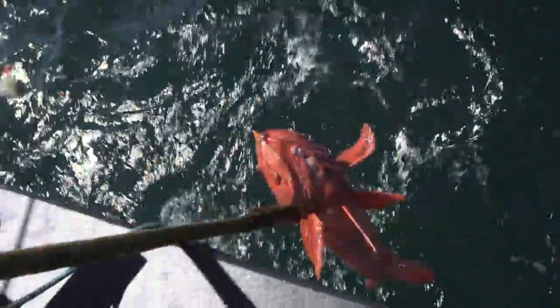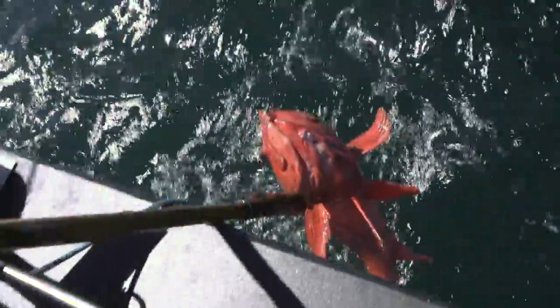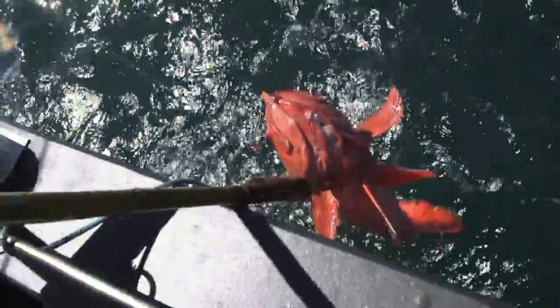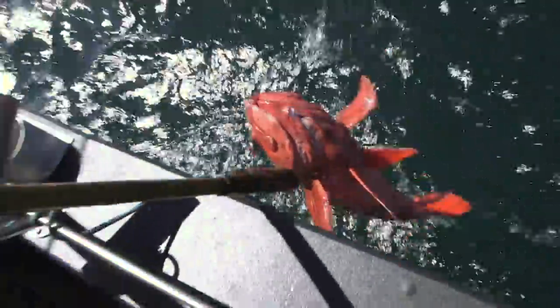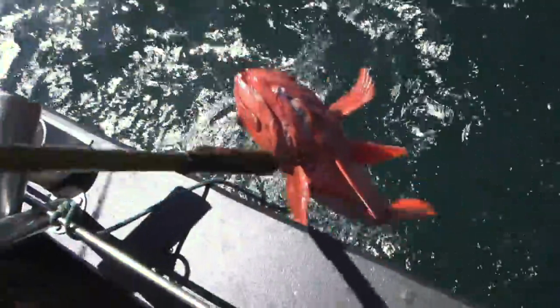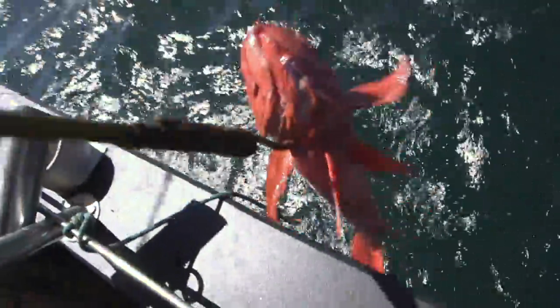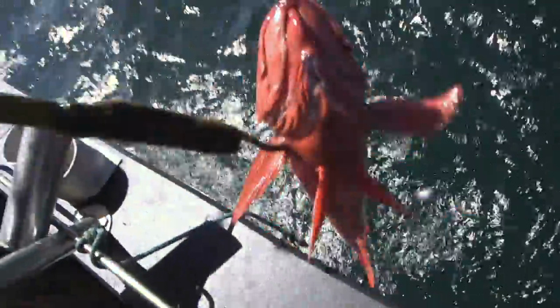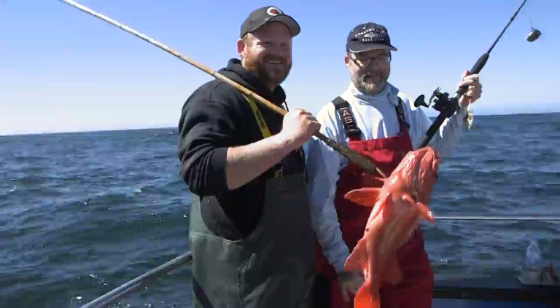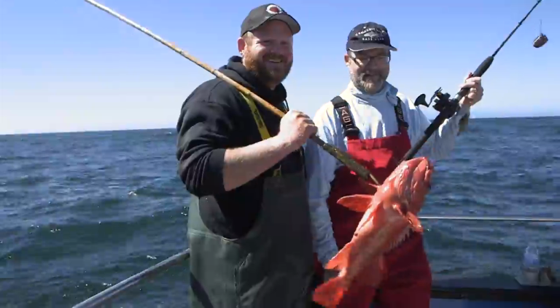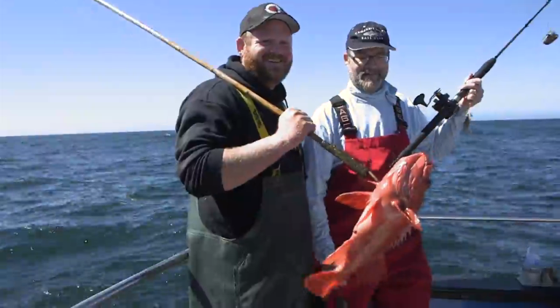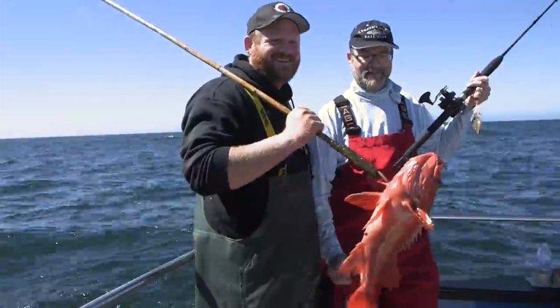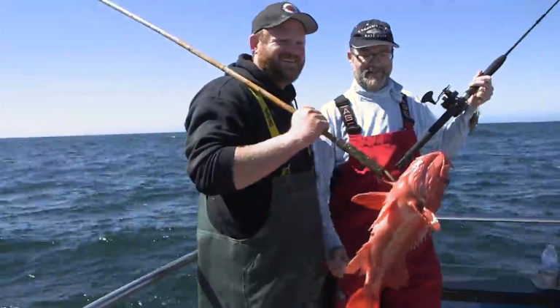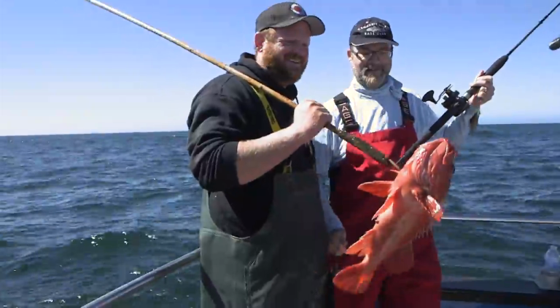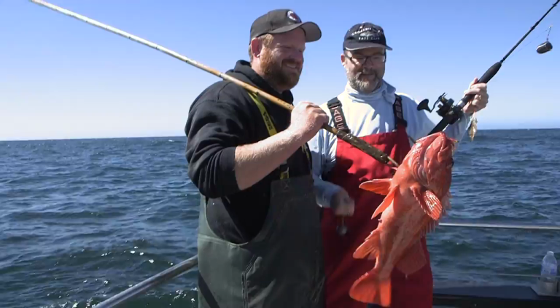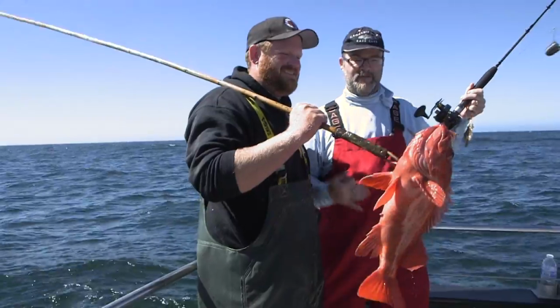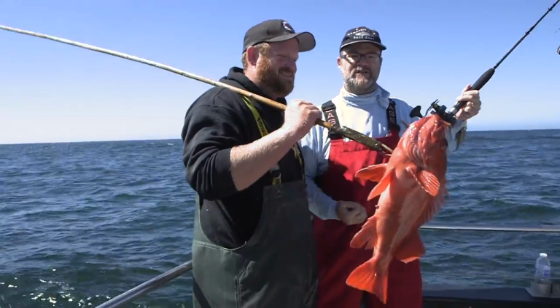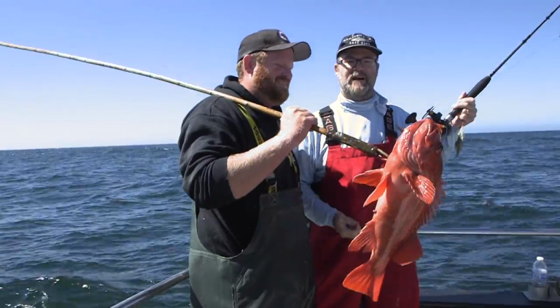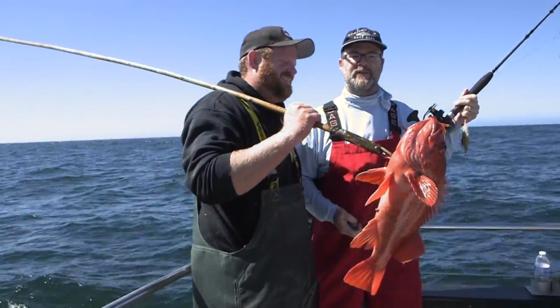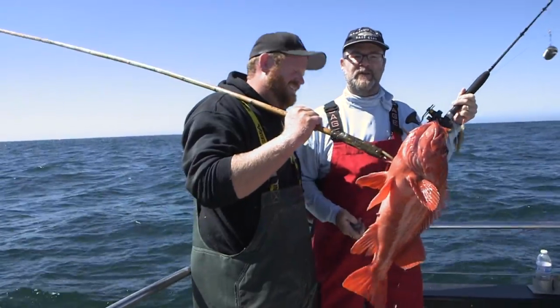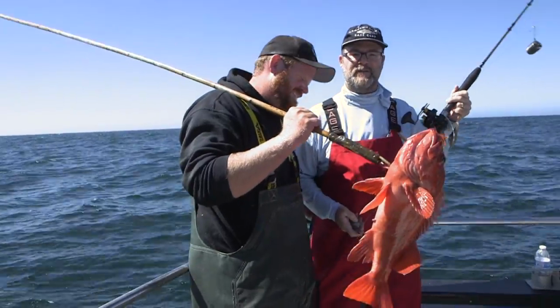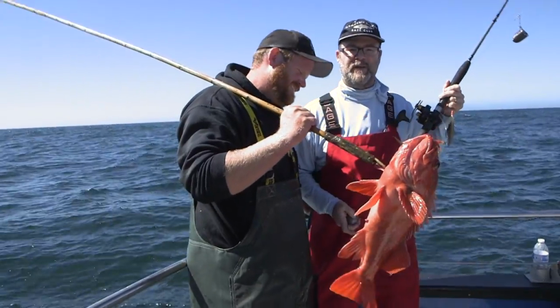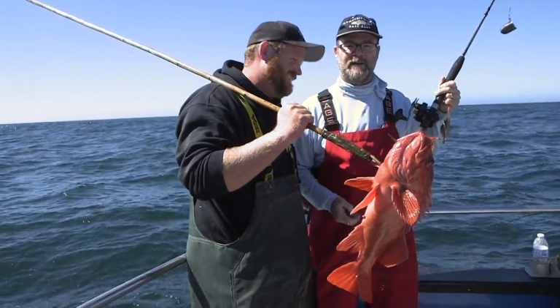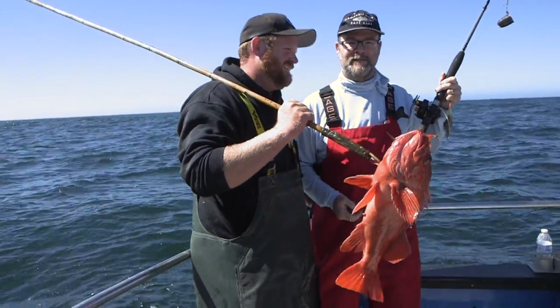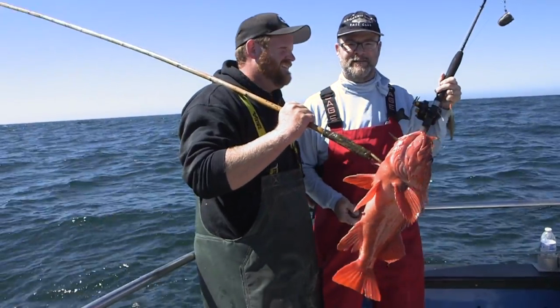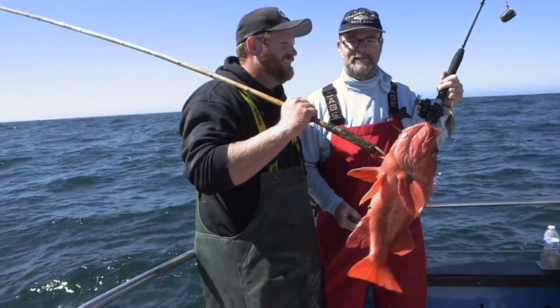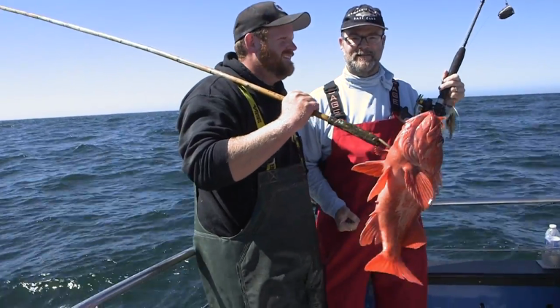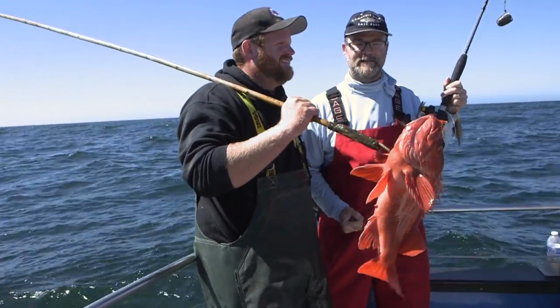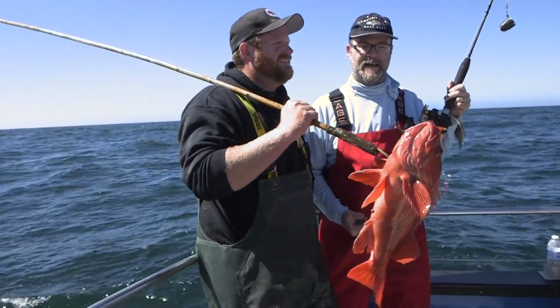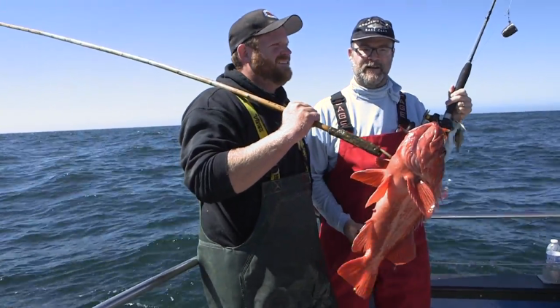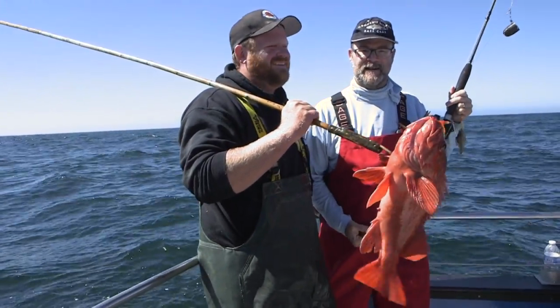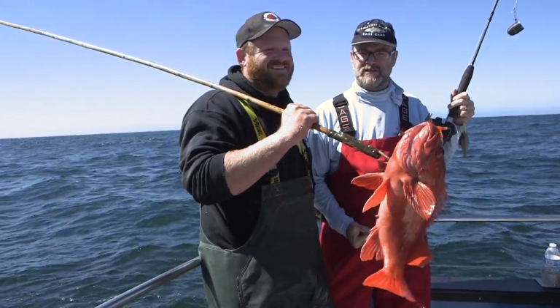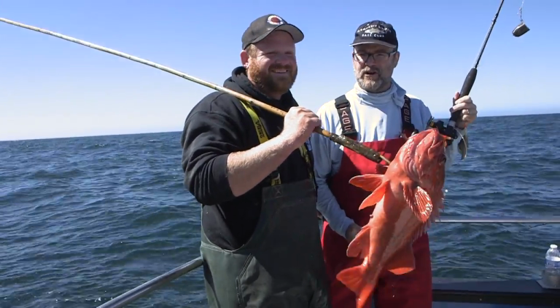Nice one, Jerome — first fish on the New Hook Fin, Dan Hernandez charter.